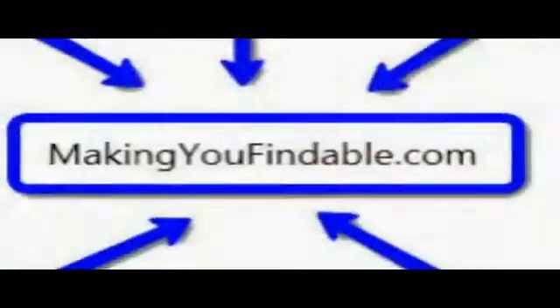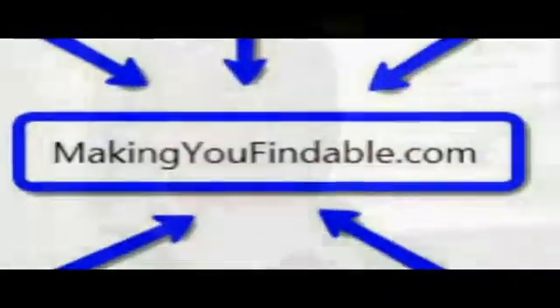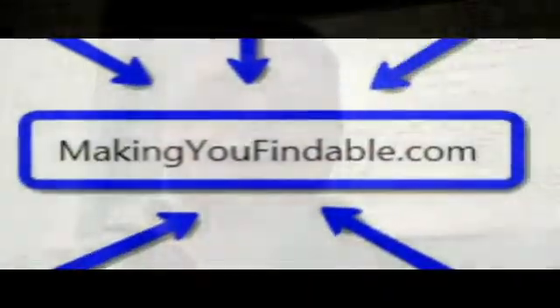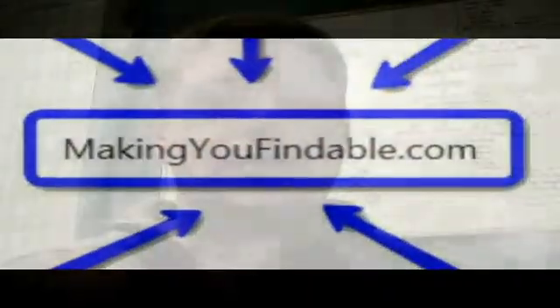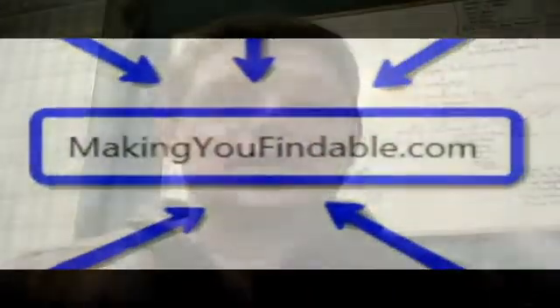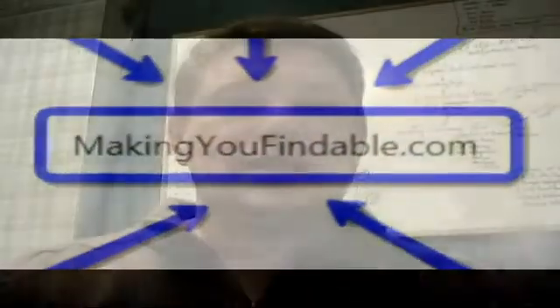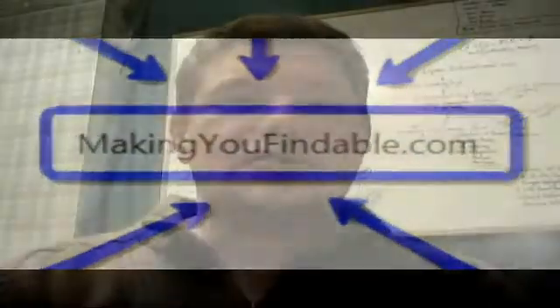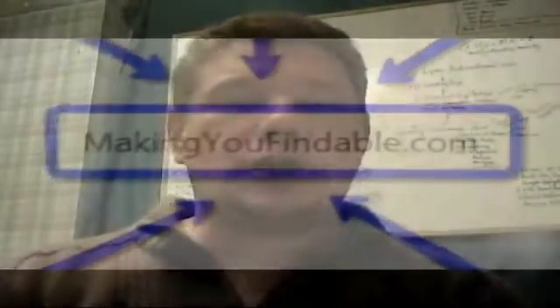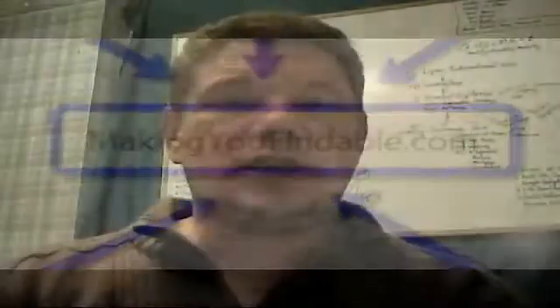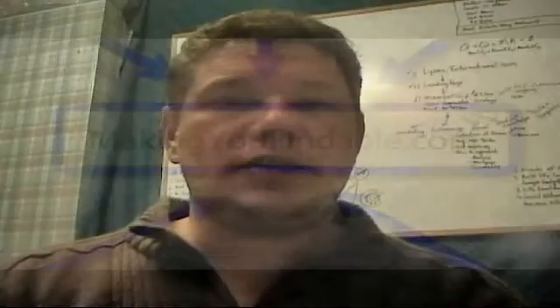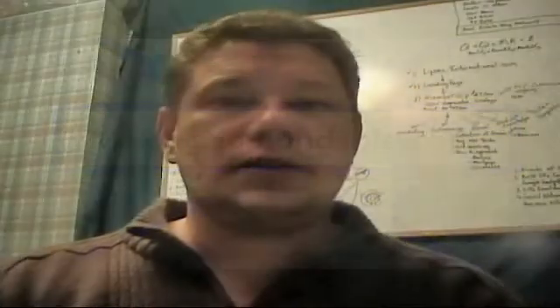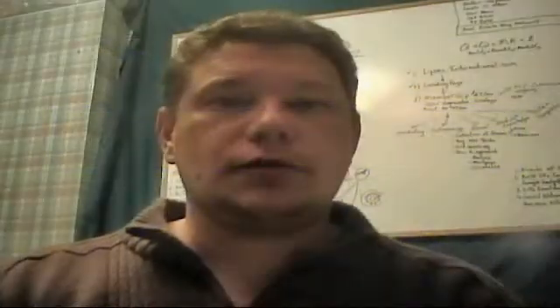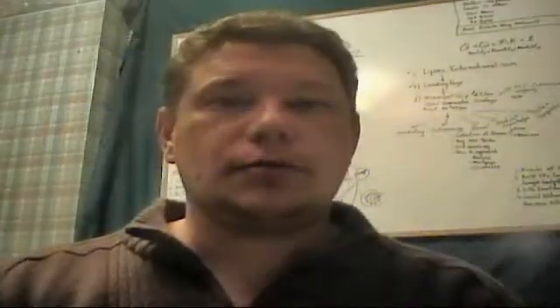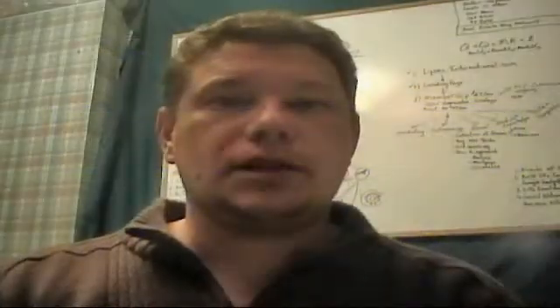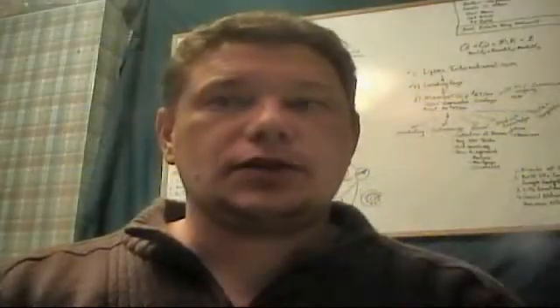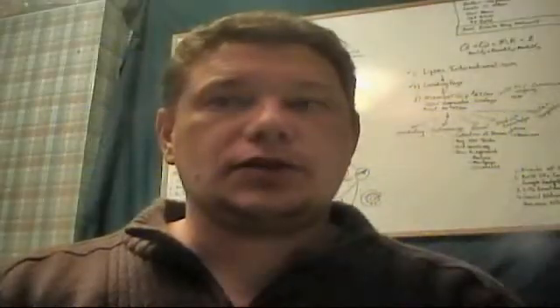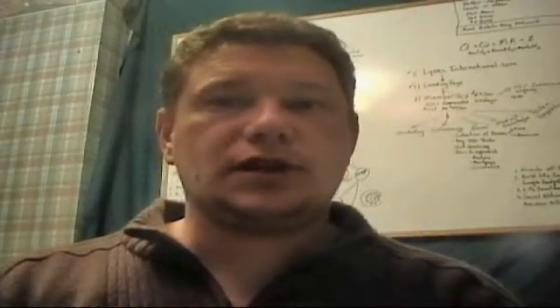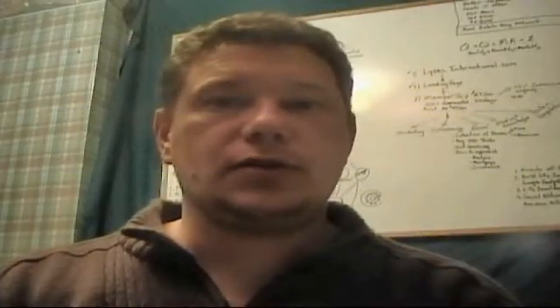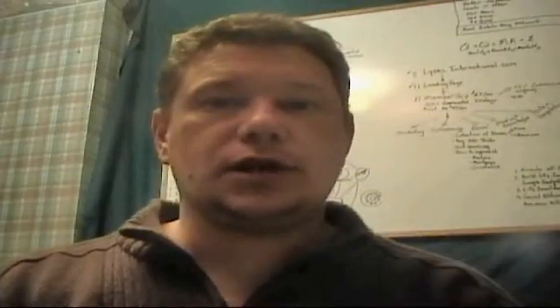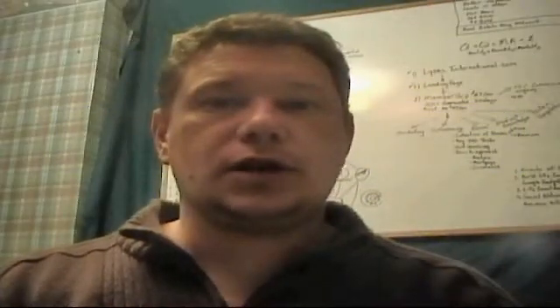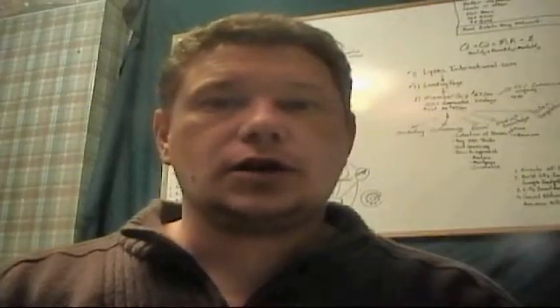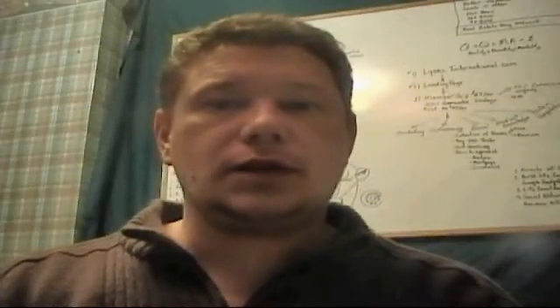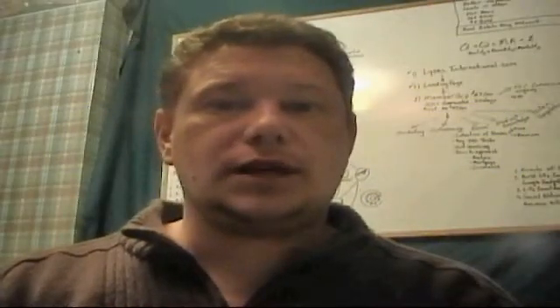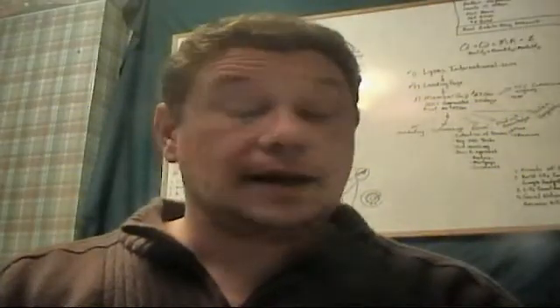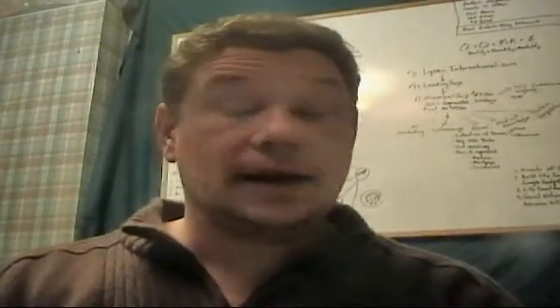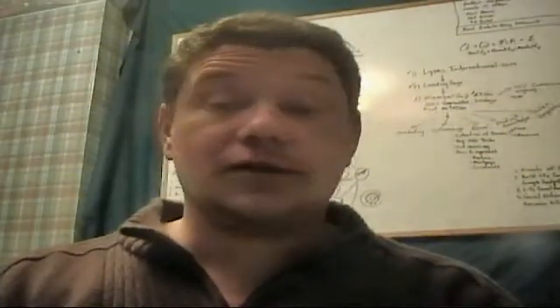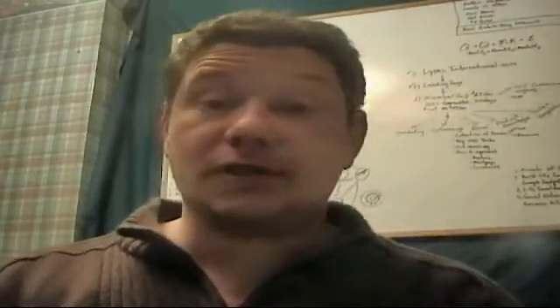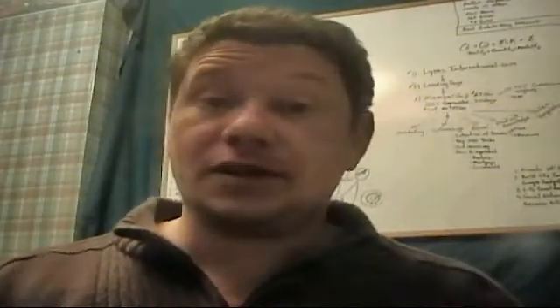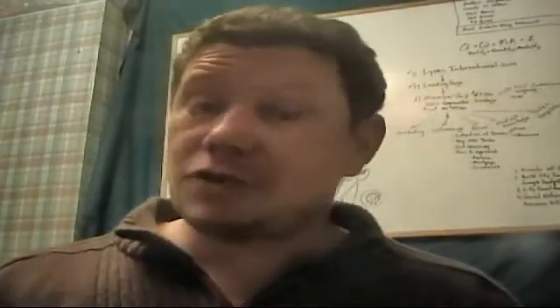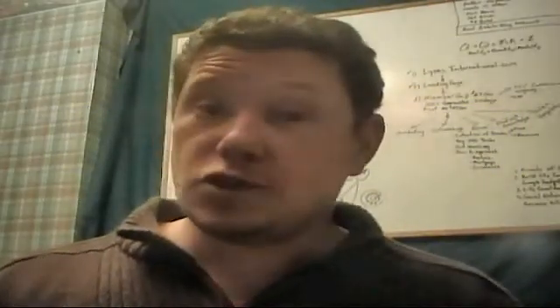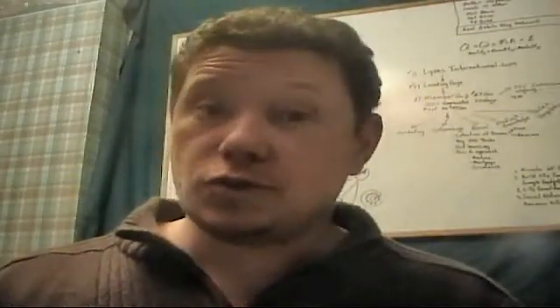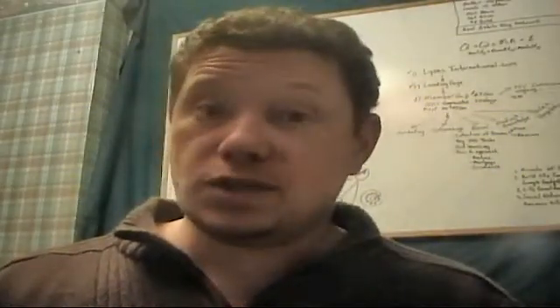Hi everybody, it's Tom Lanz here from MakingYouFindable.com and I have something different to show you today.